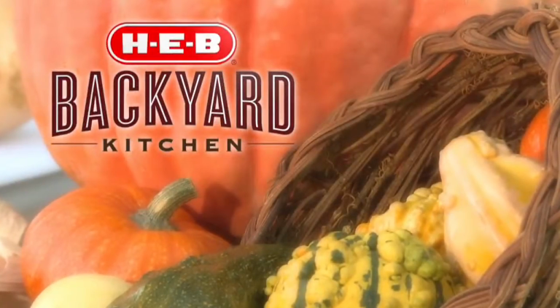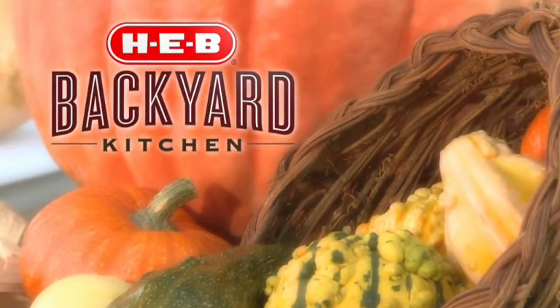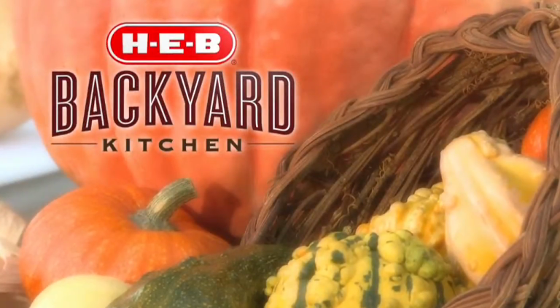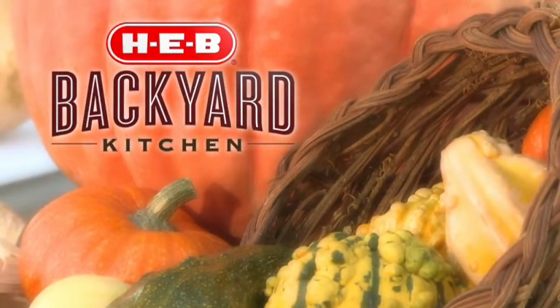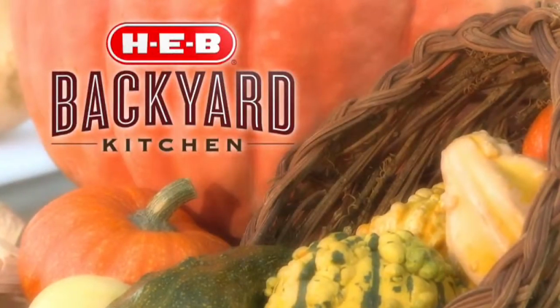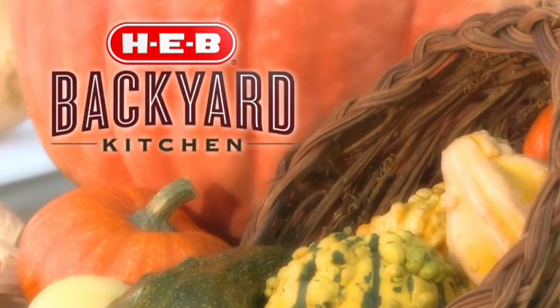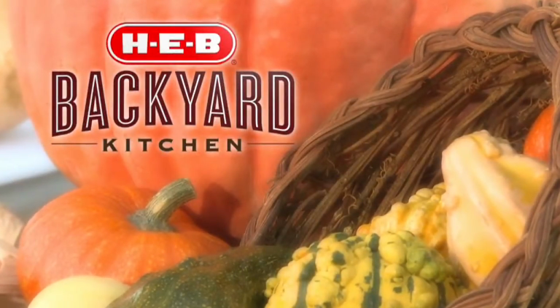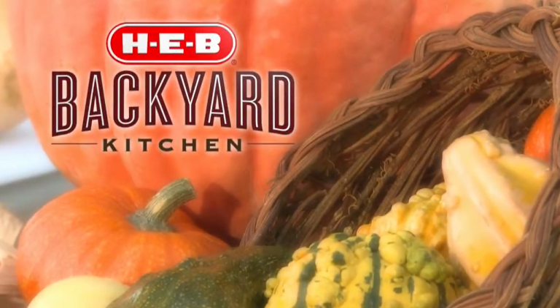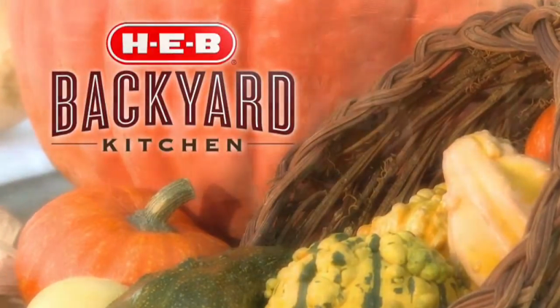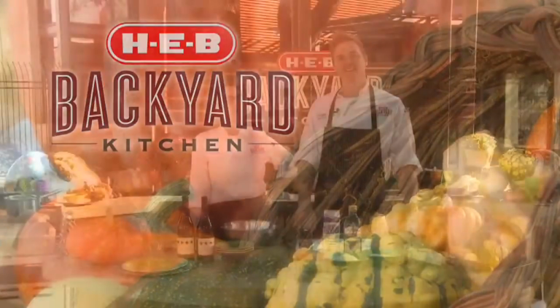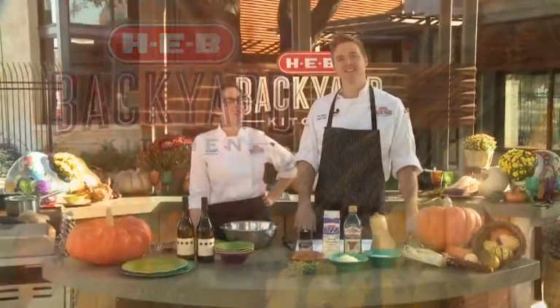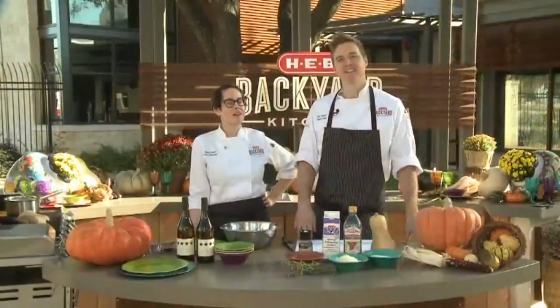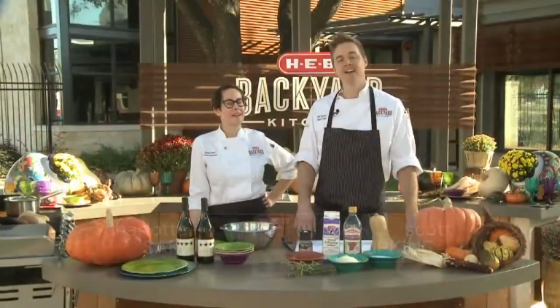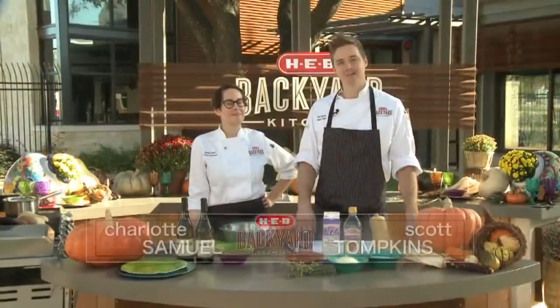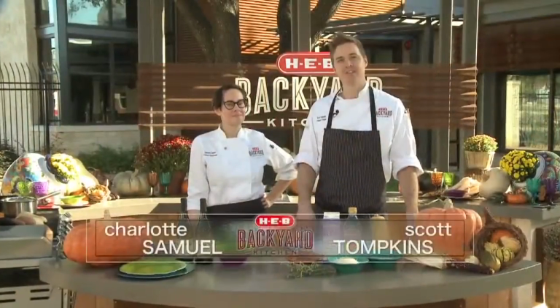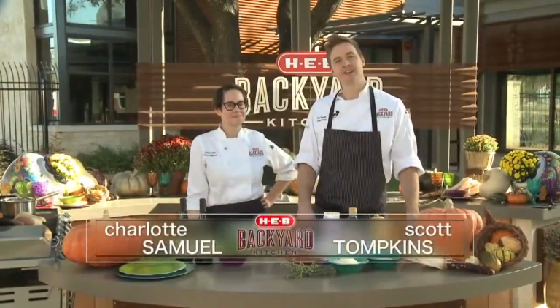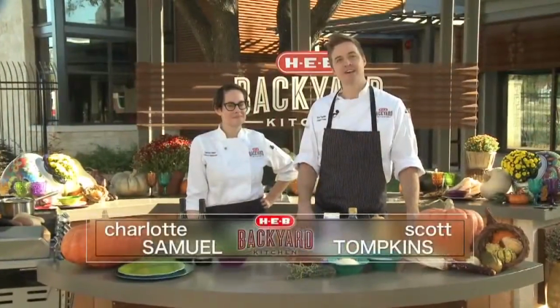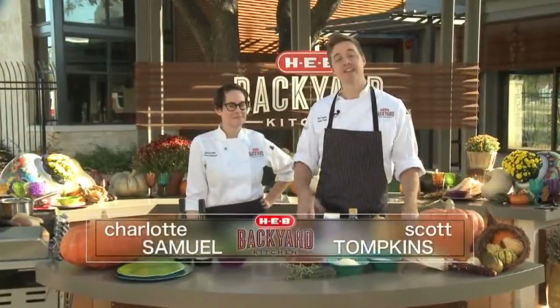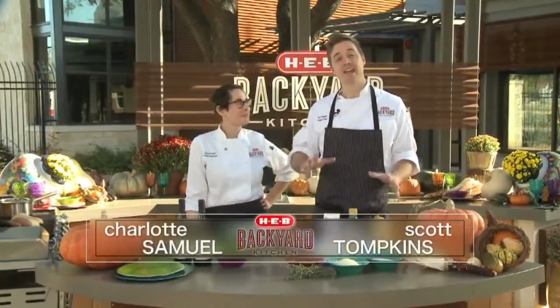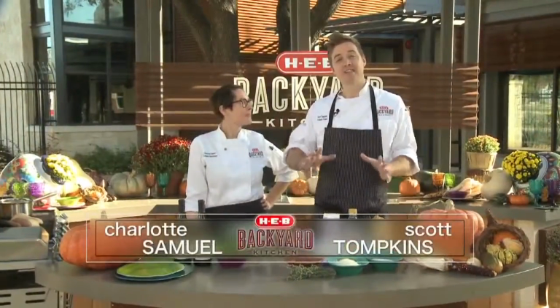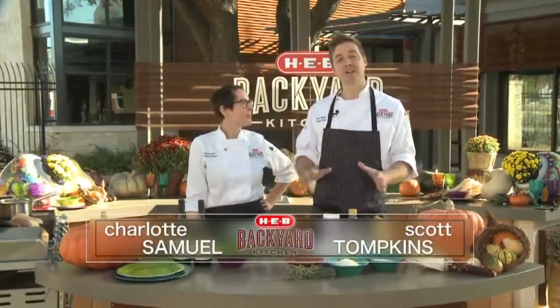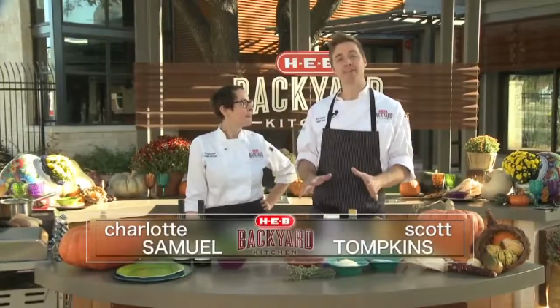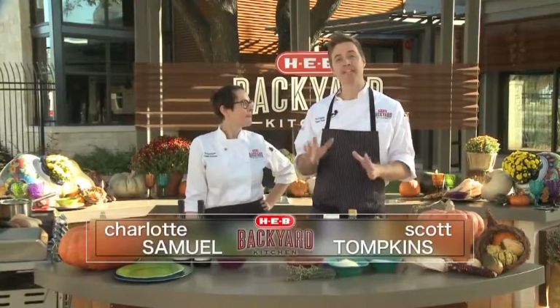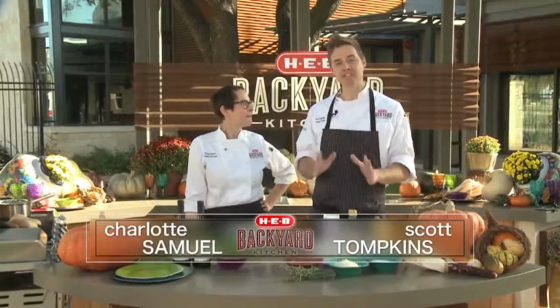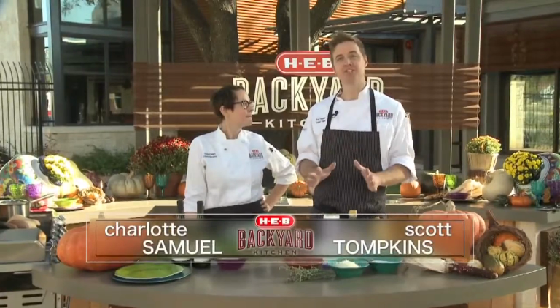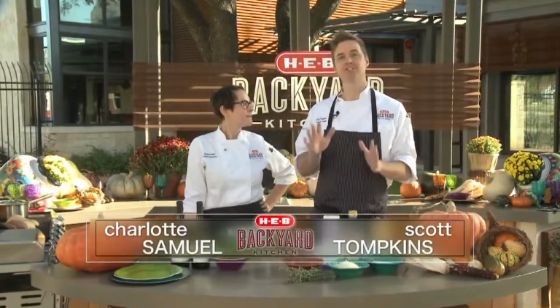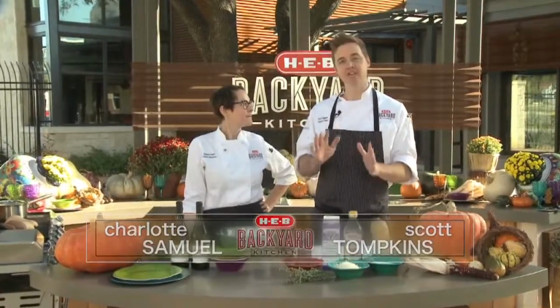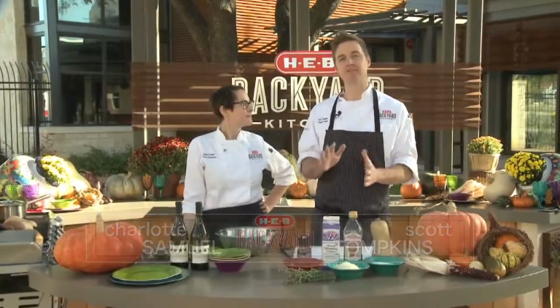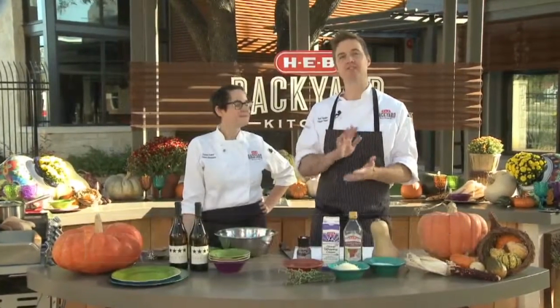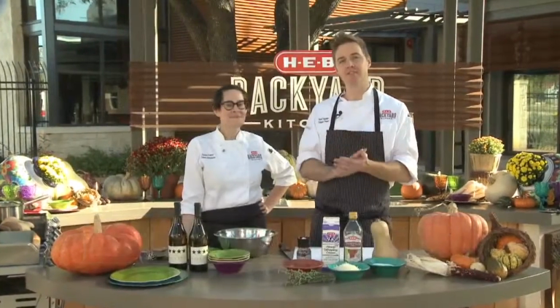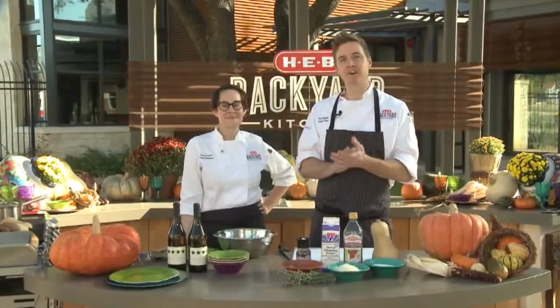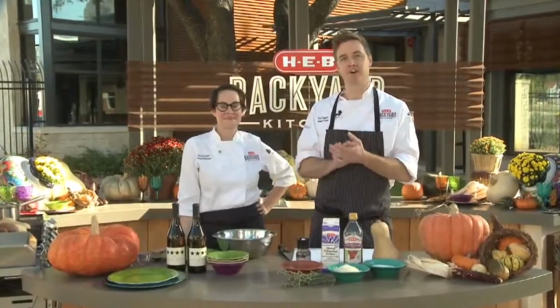Thank you for joining us. I'm Chef Charlotte and I'm Chef Scott. Today it's all about the delicious flavors of fall.